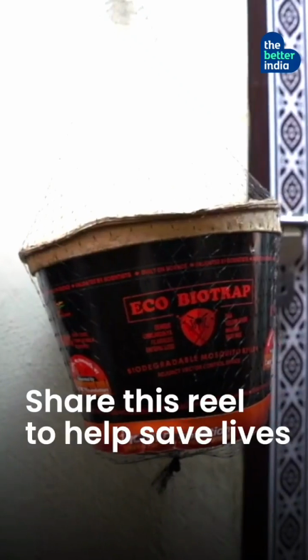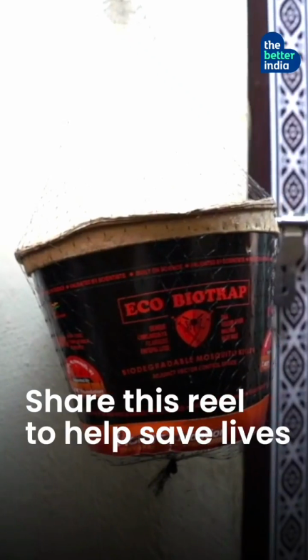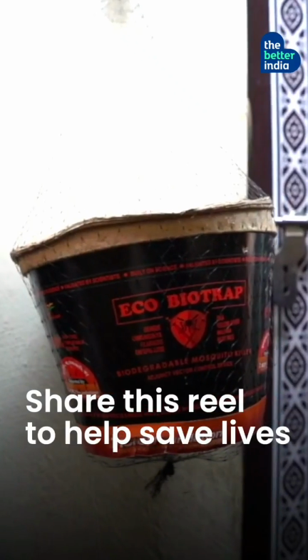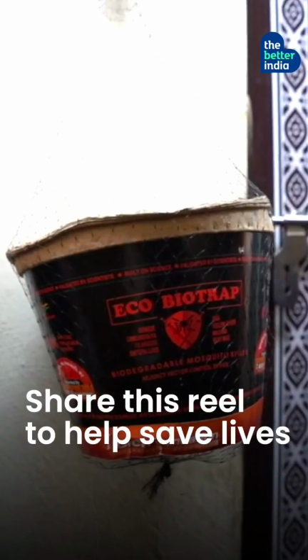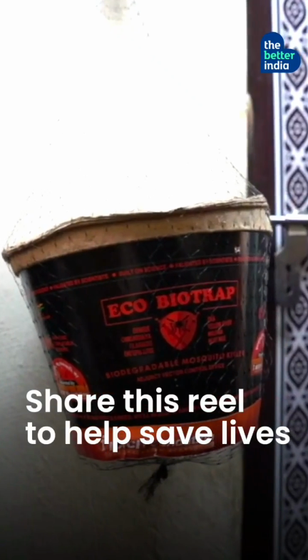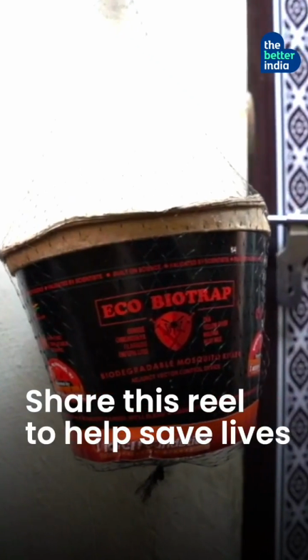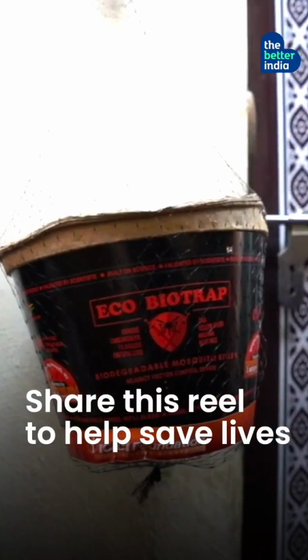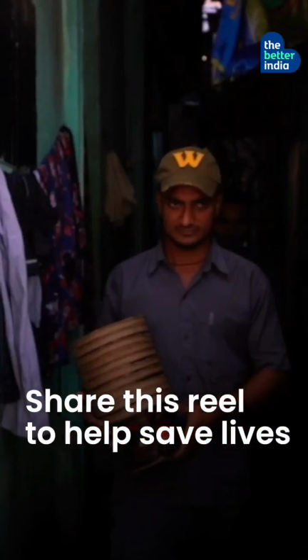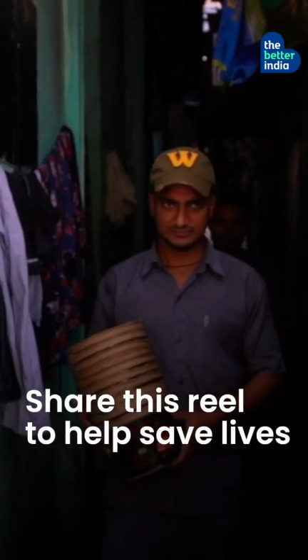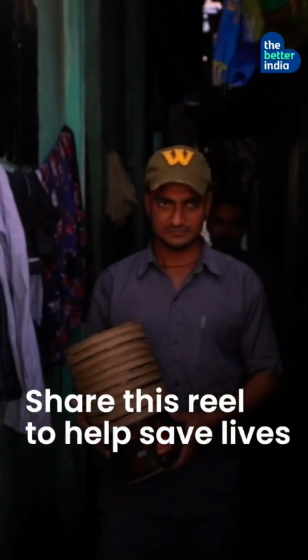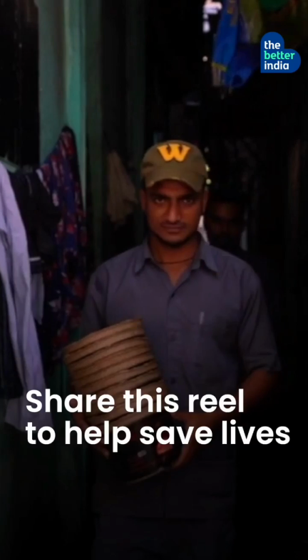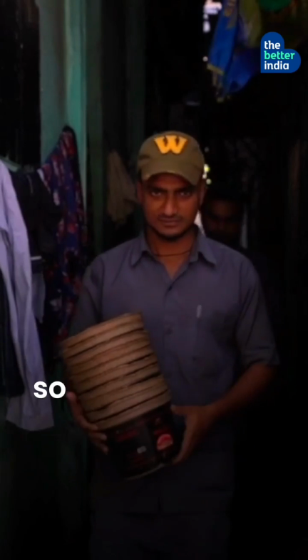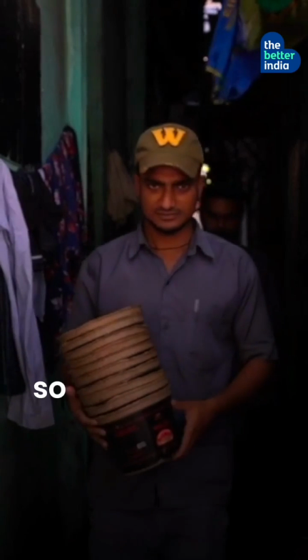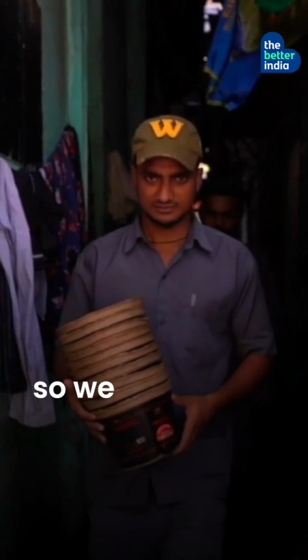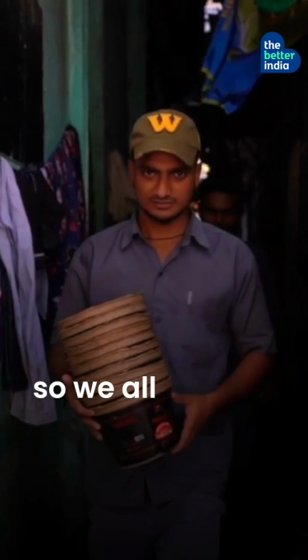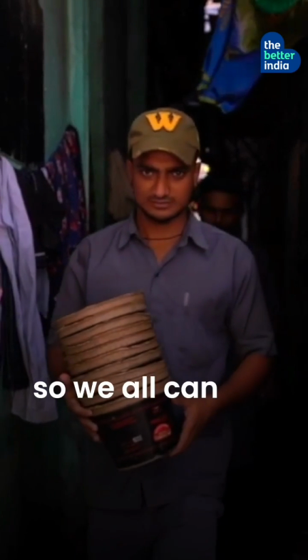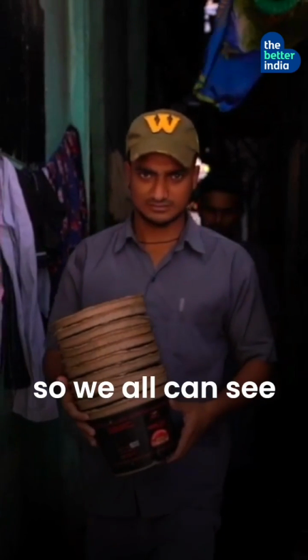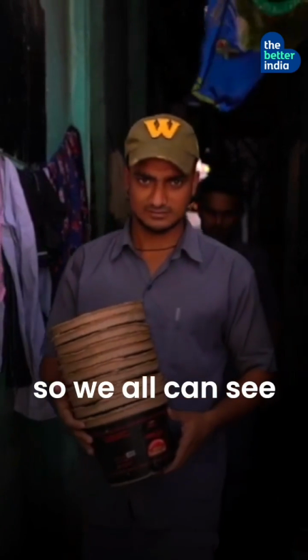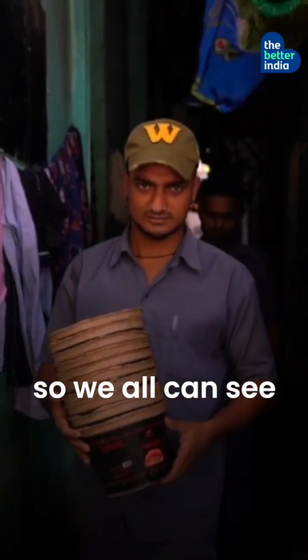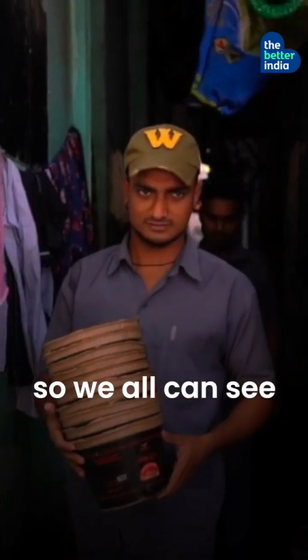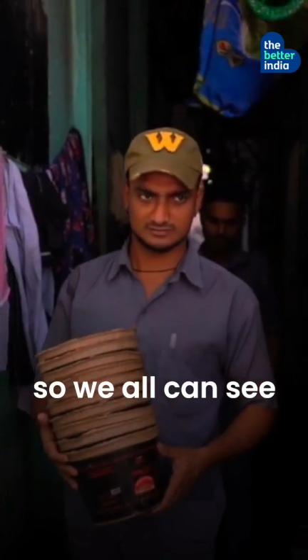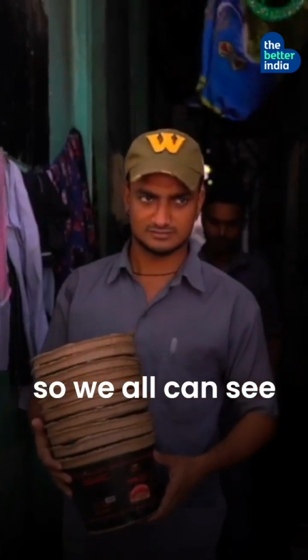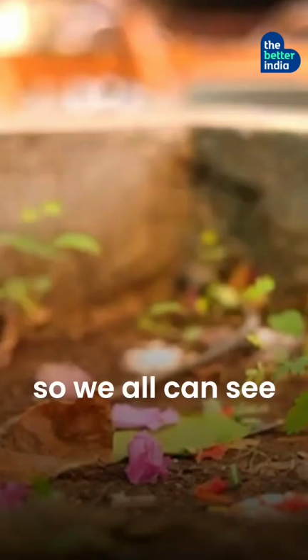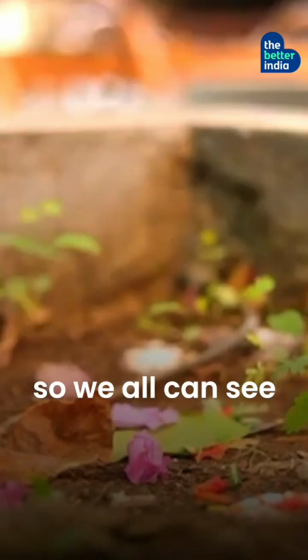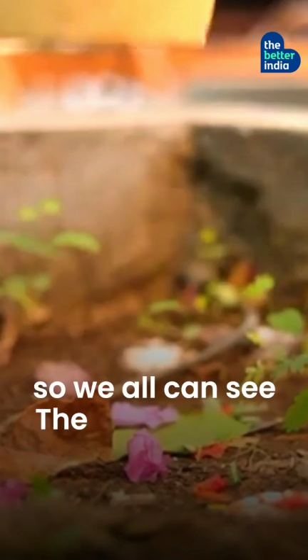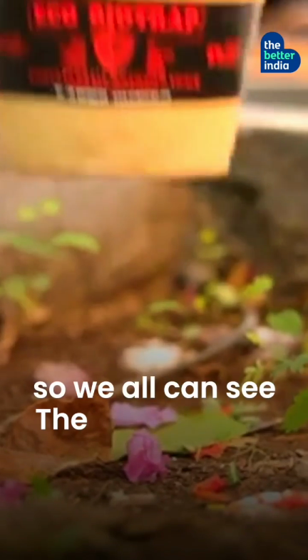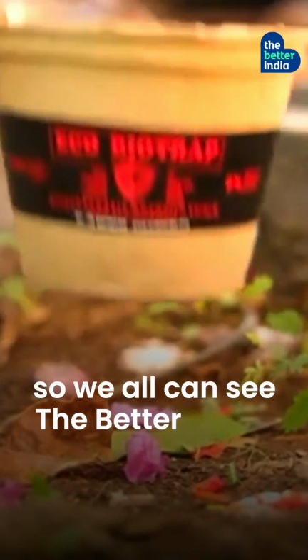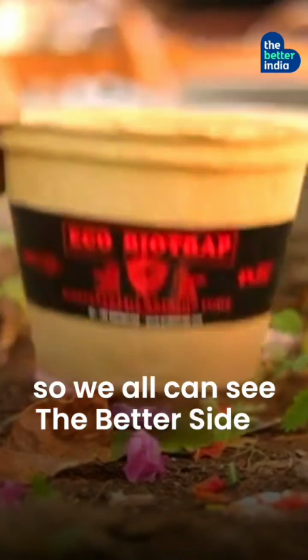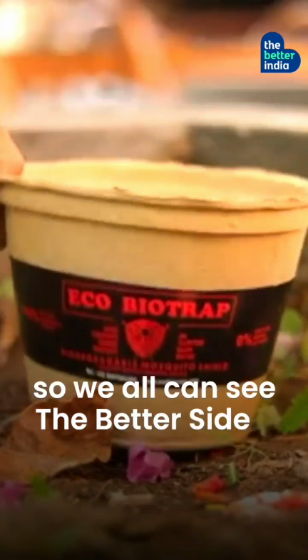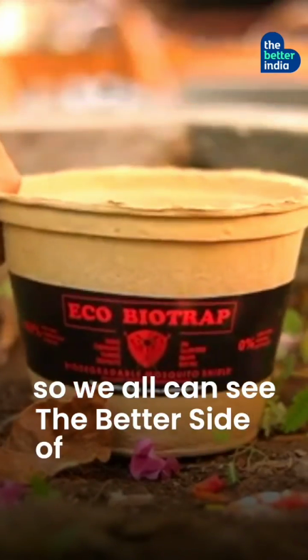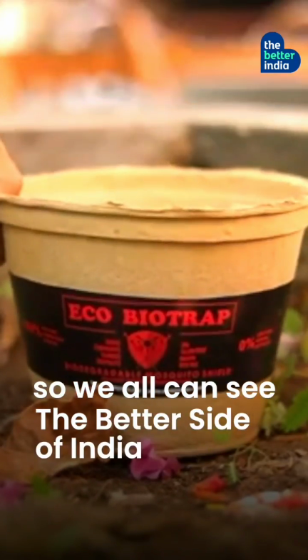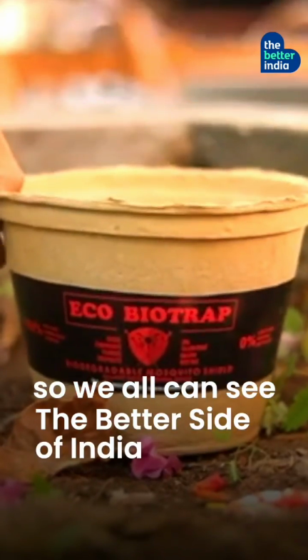Share this reel to help save lives so that we all can see the better side of India.